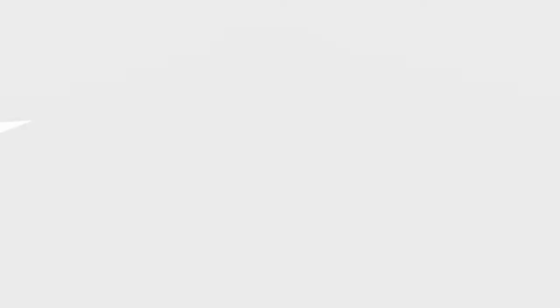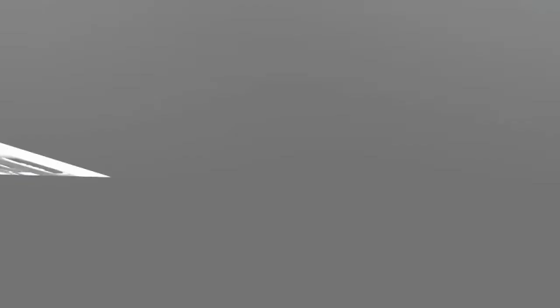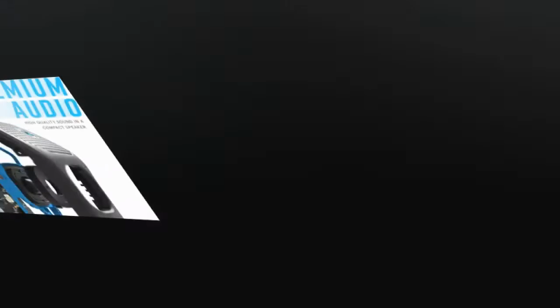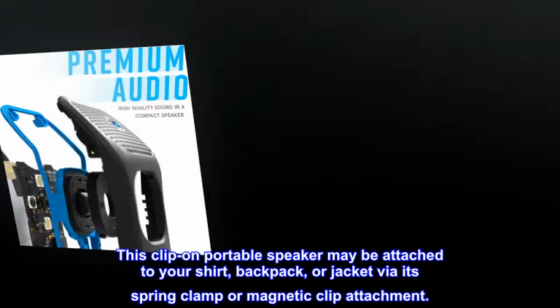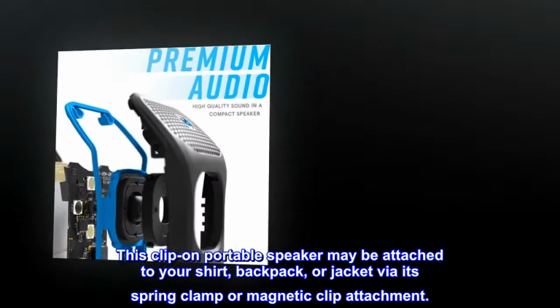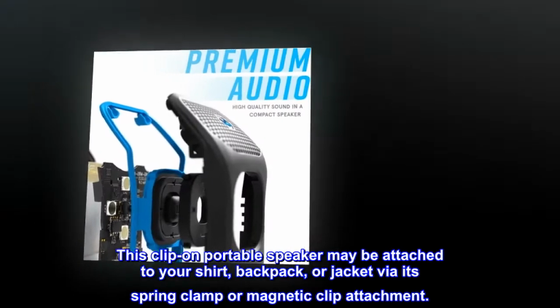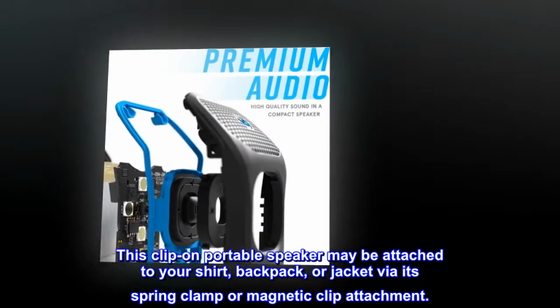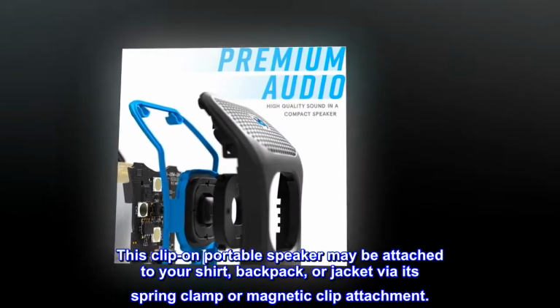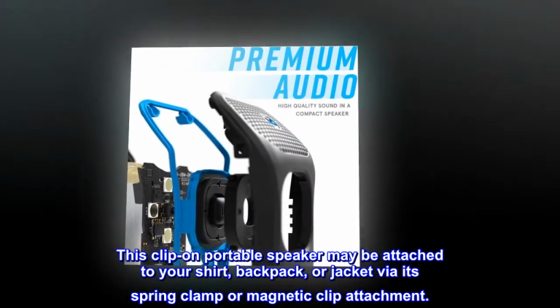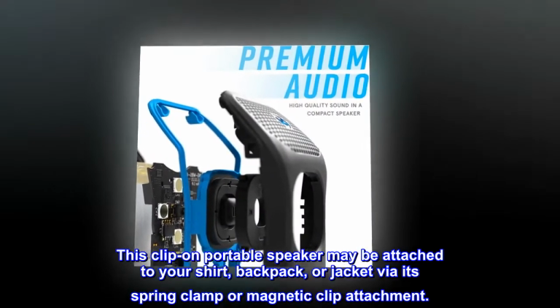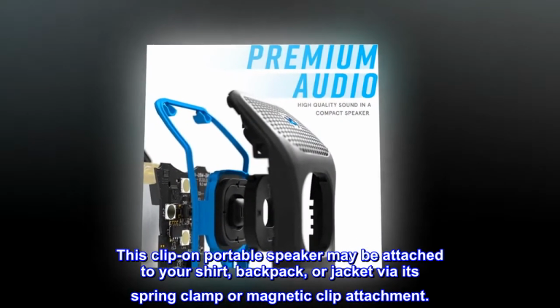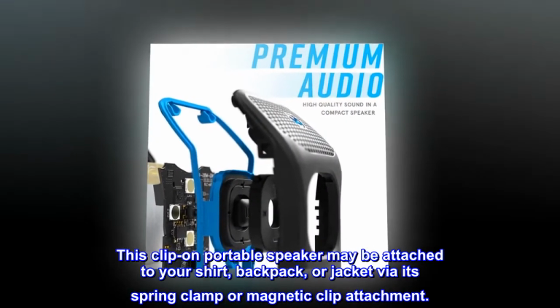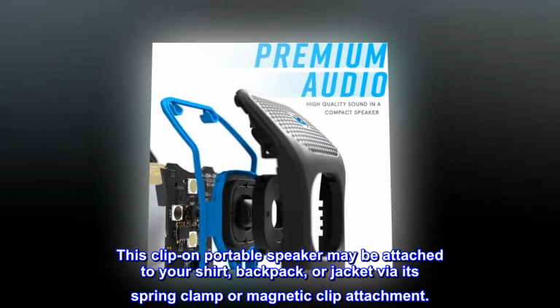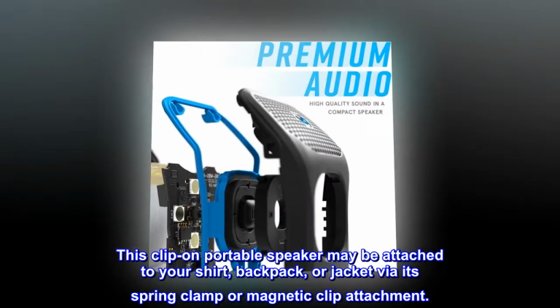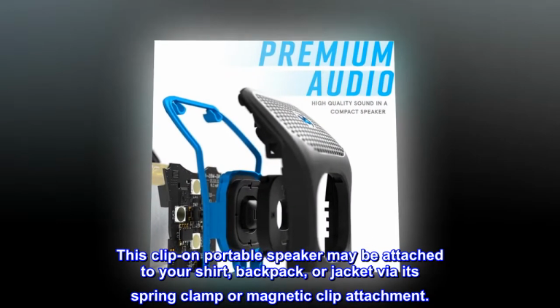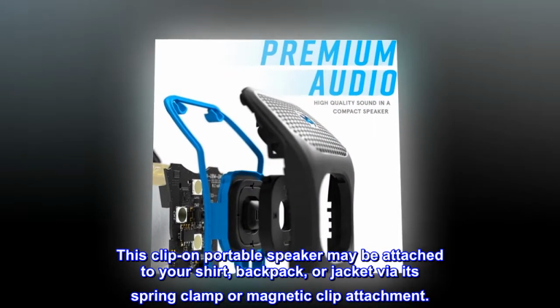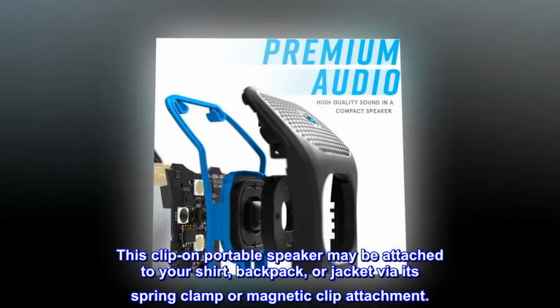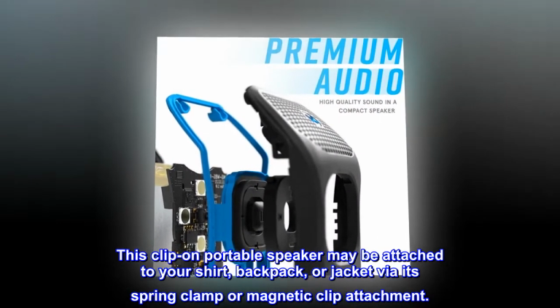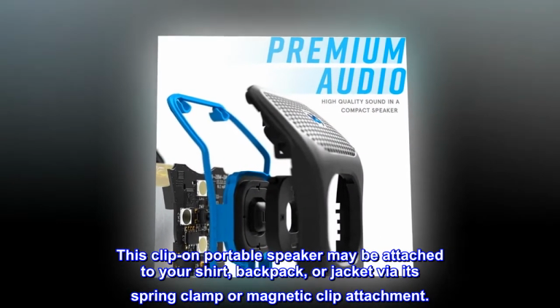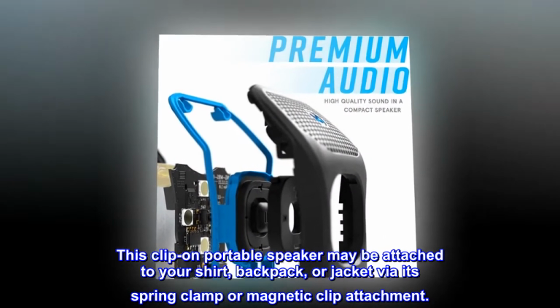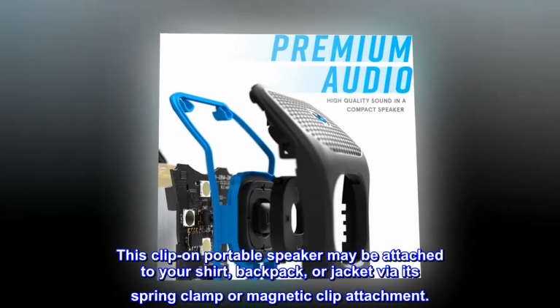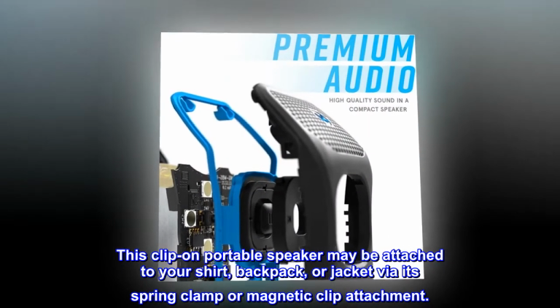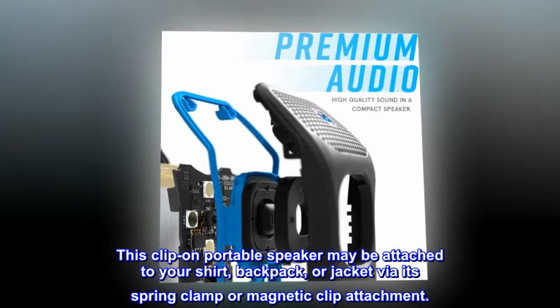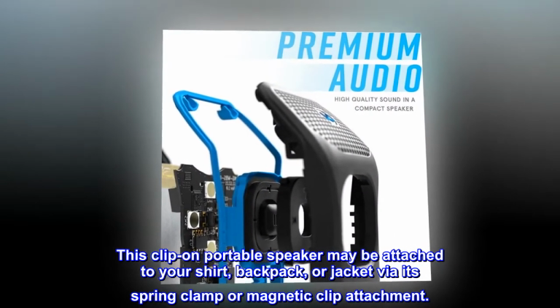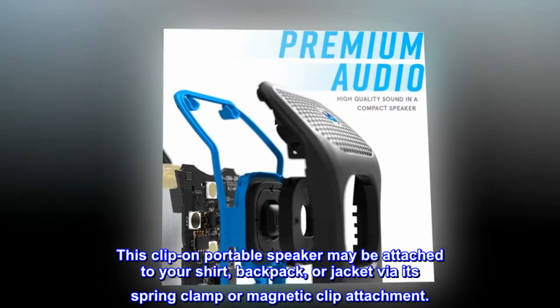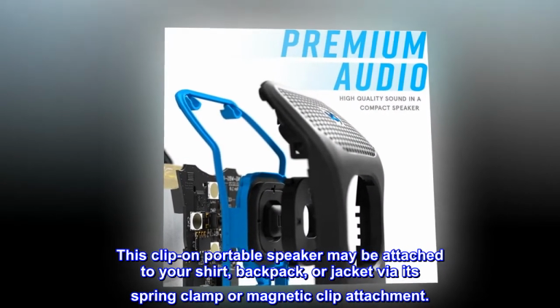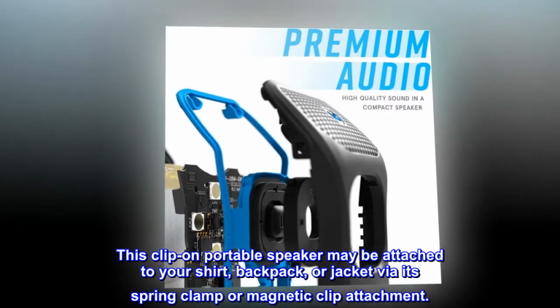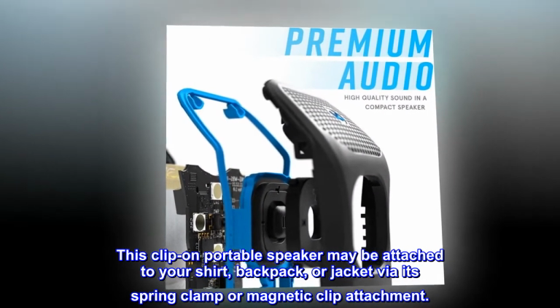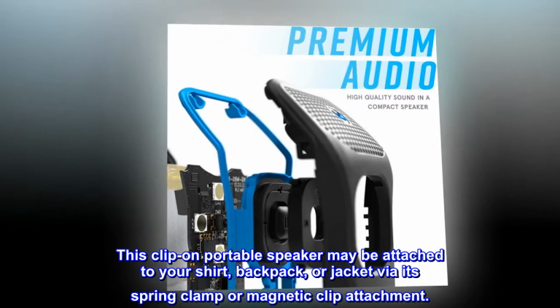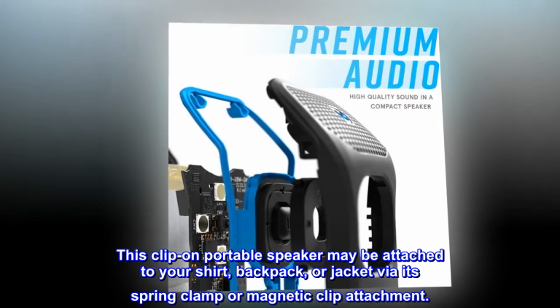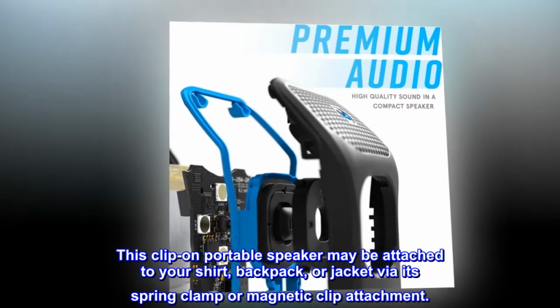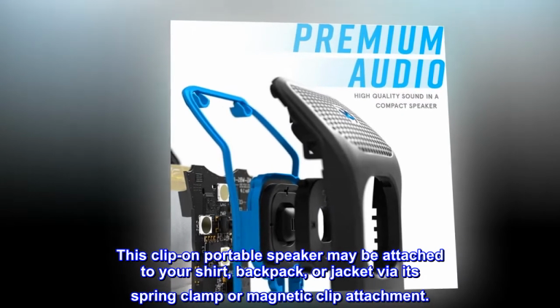This clip-on portable speaker may be attached to your shirt, backpack, or jacket via its spring clamp or magnetic clip attachment.